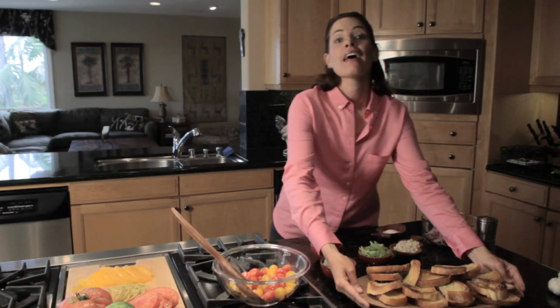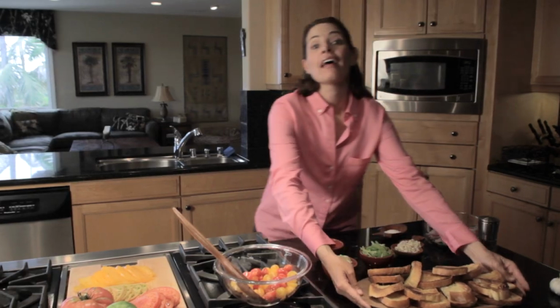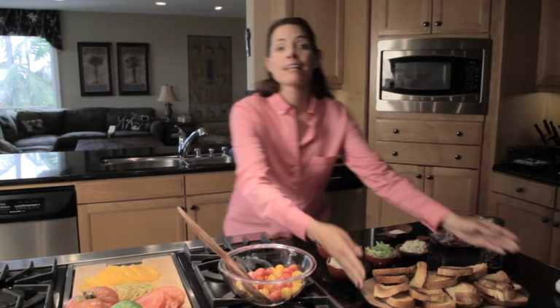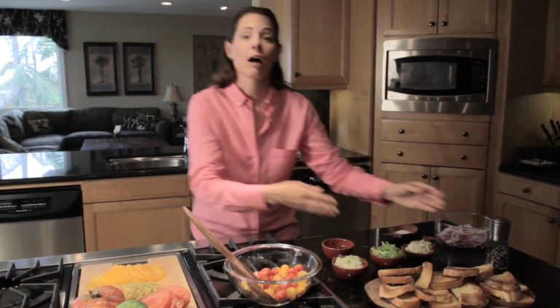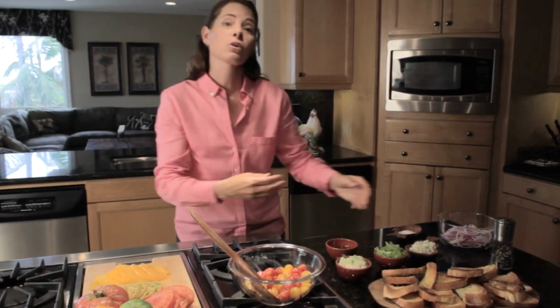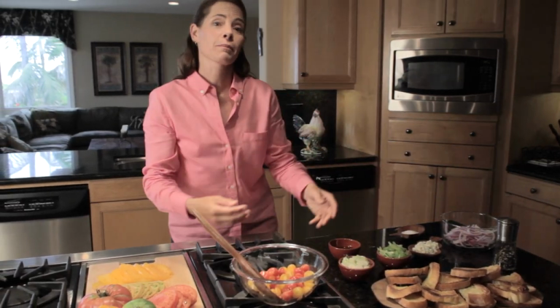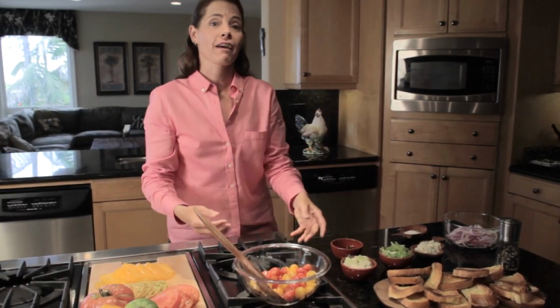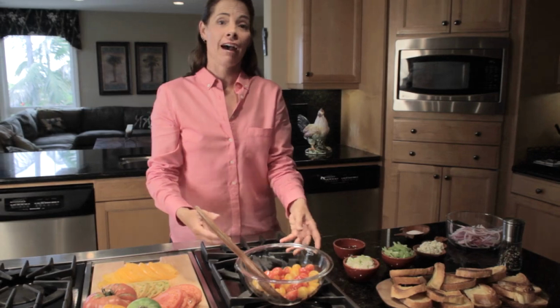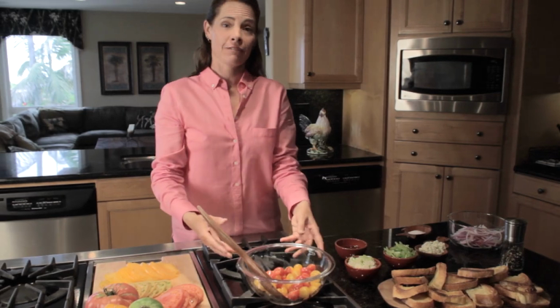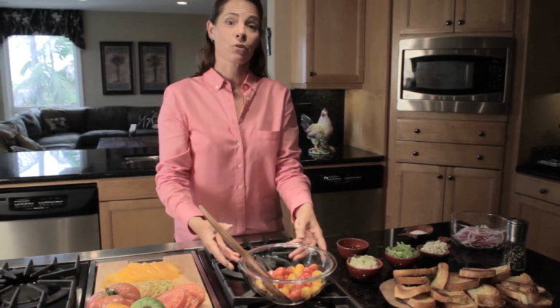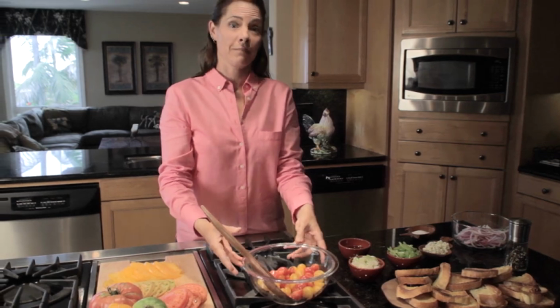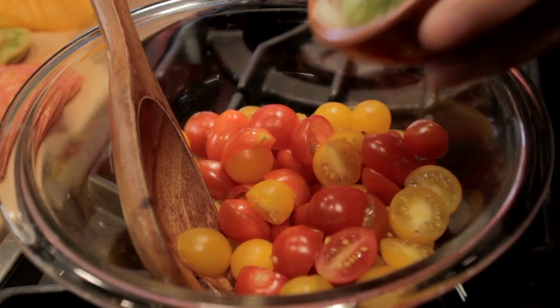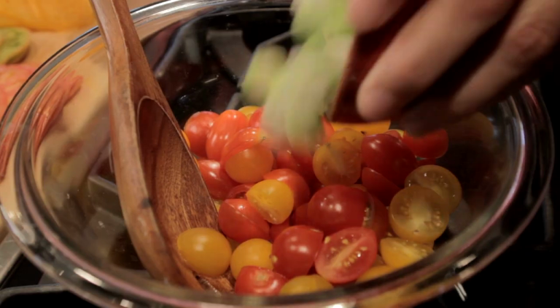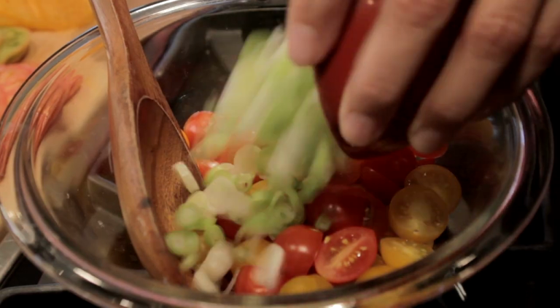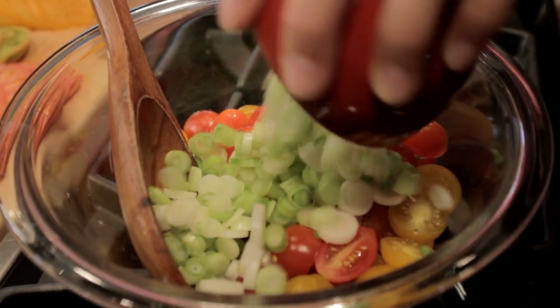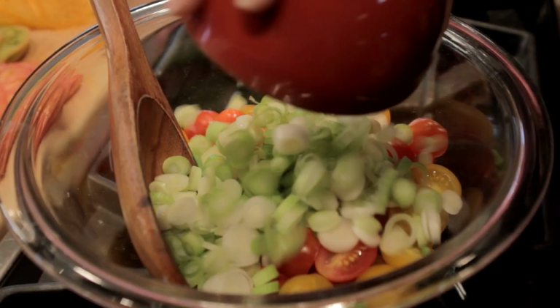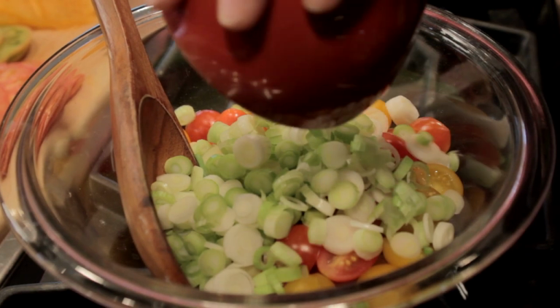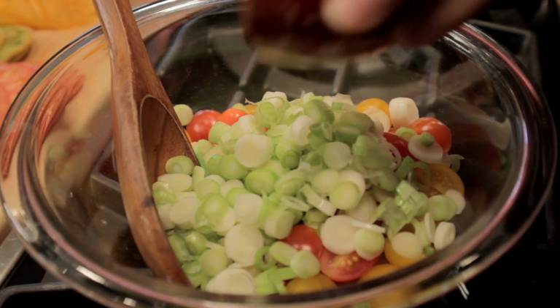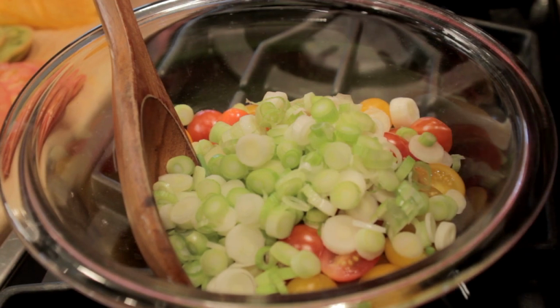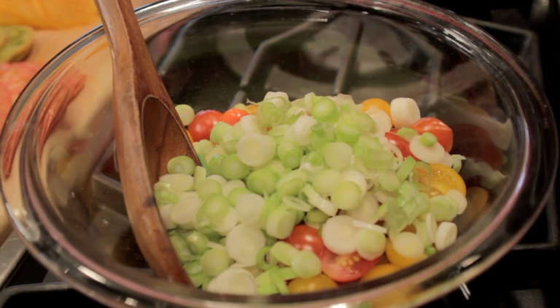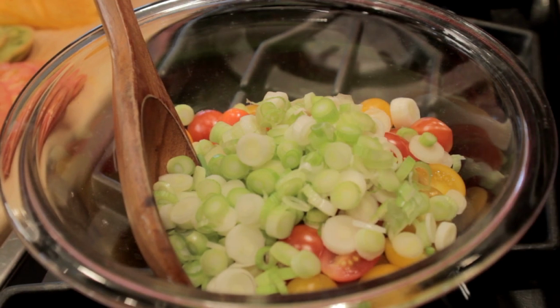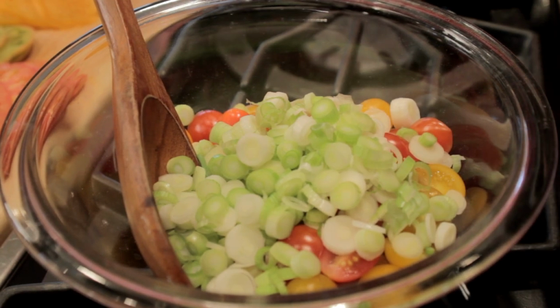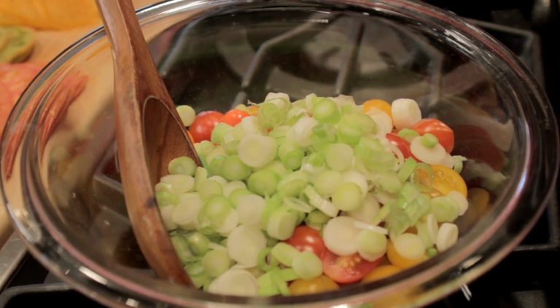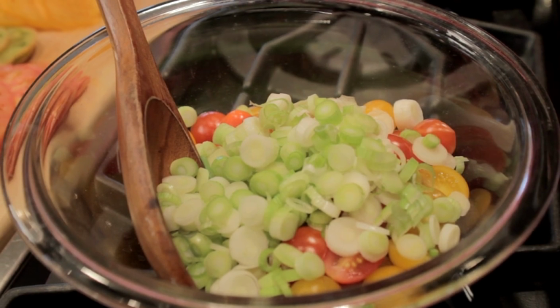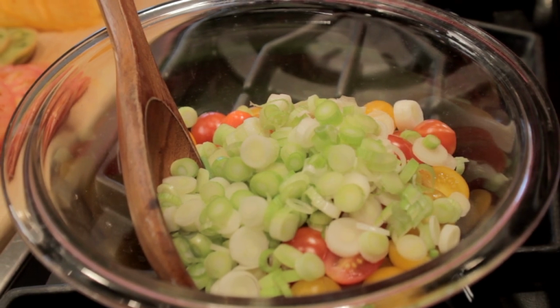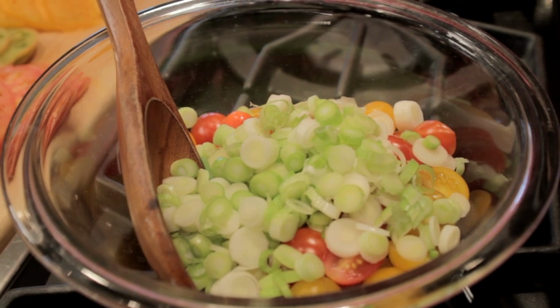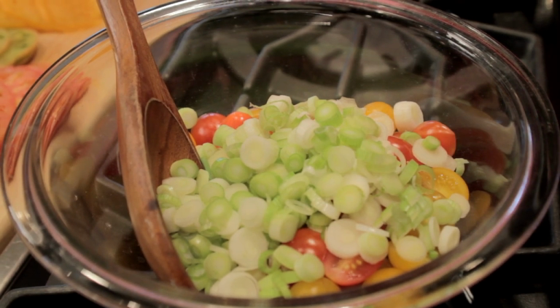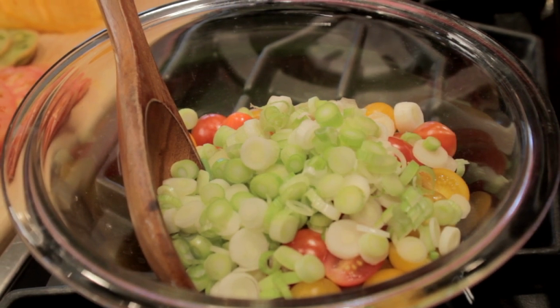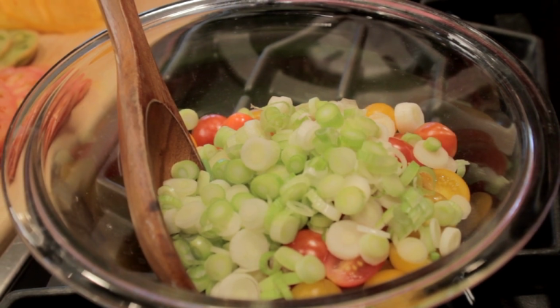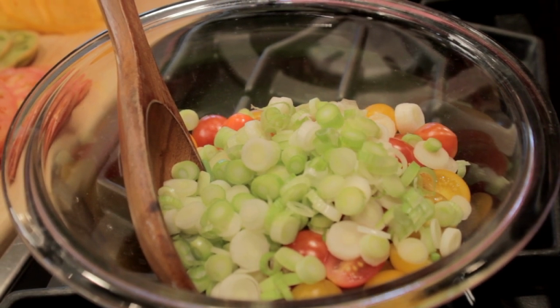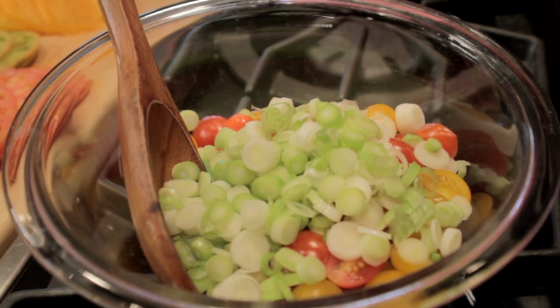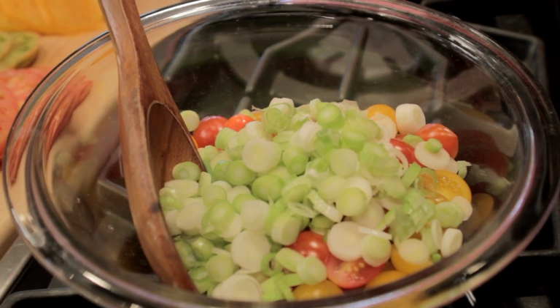Now we'll combine the halved grape and yellow tomatoes along with the green onions and extra virgin olive oil.